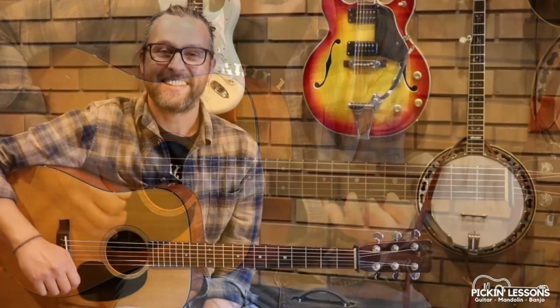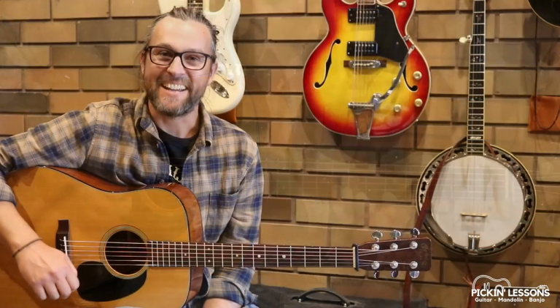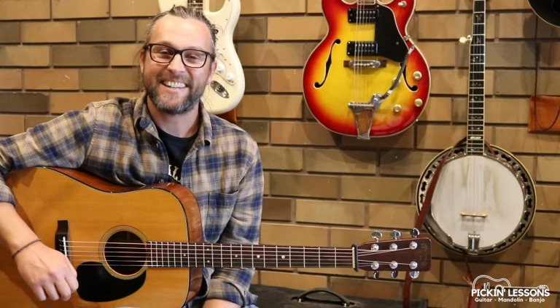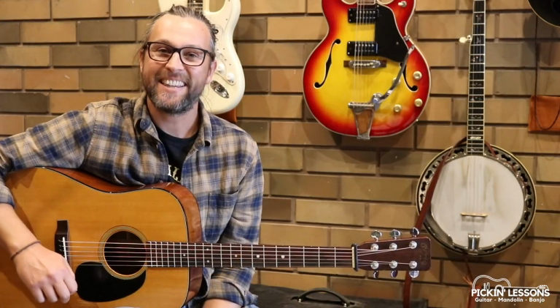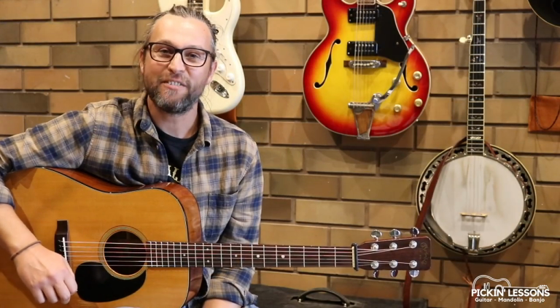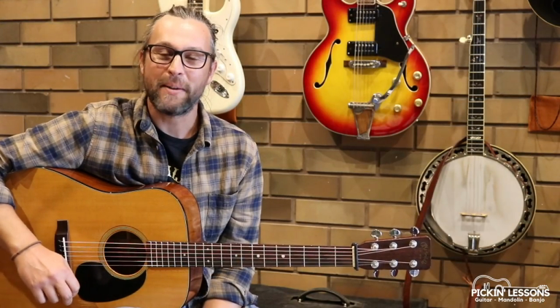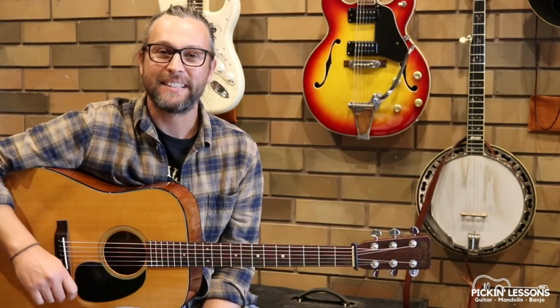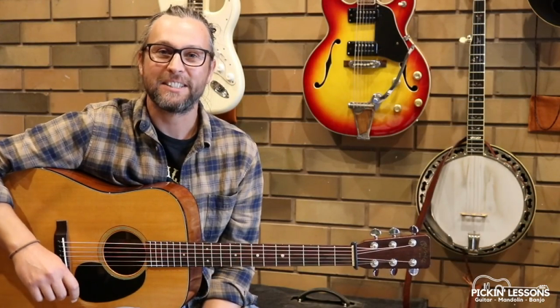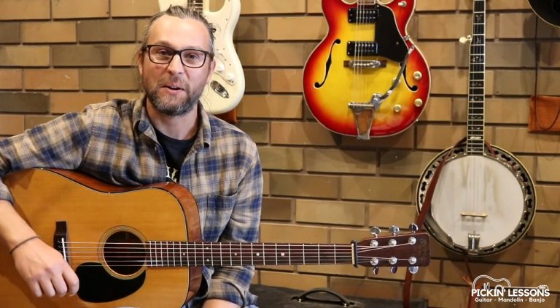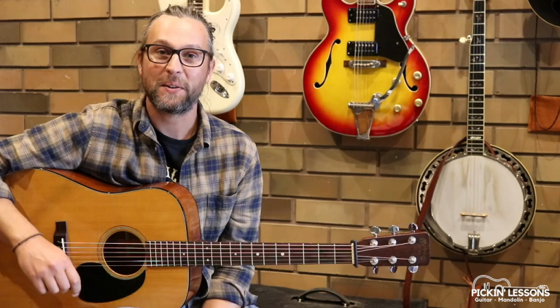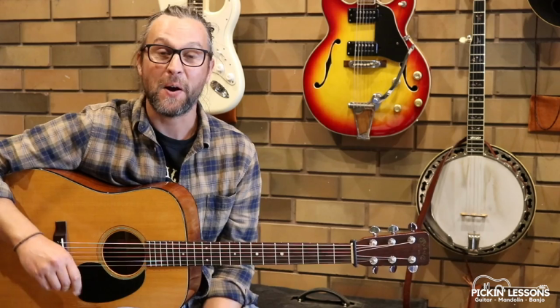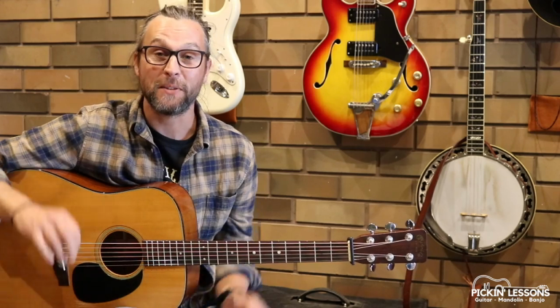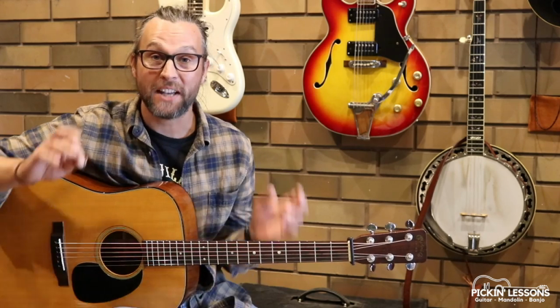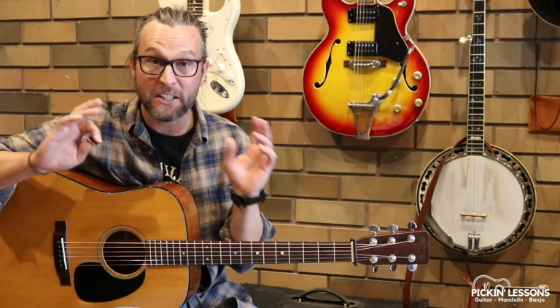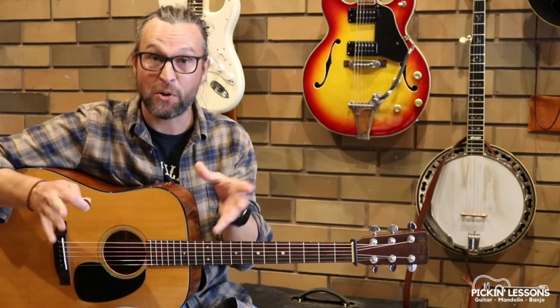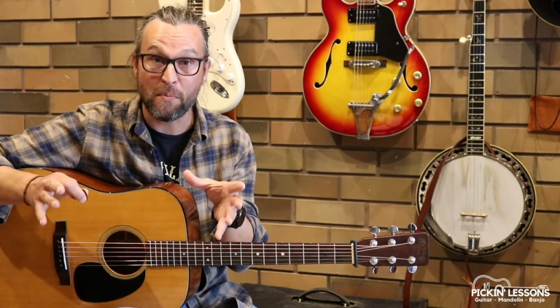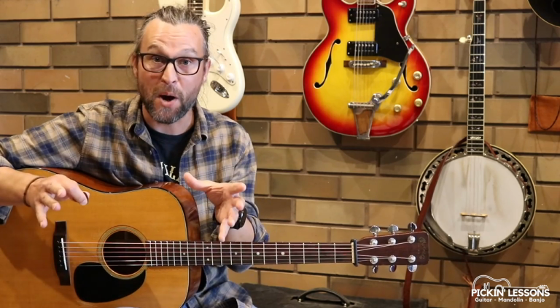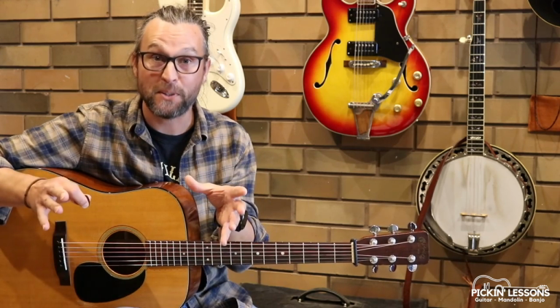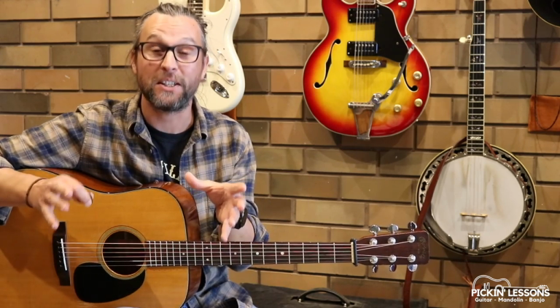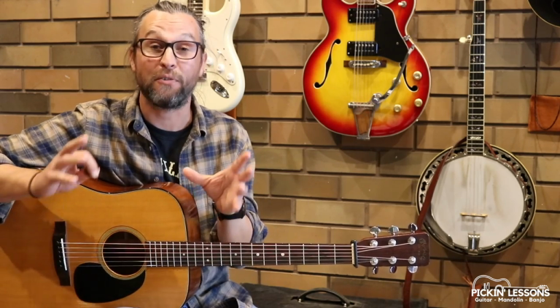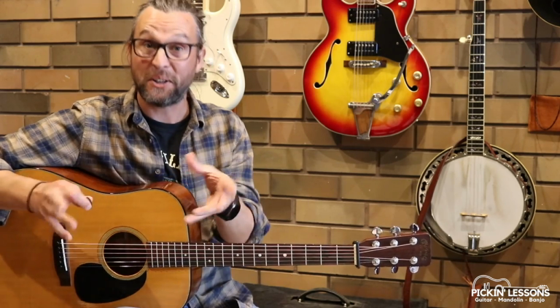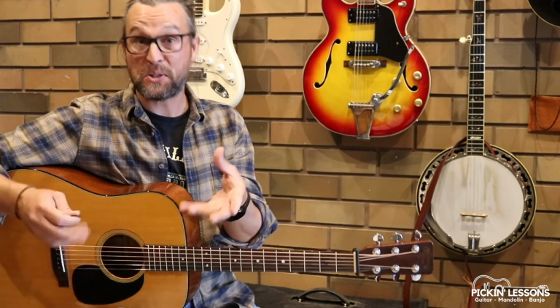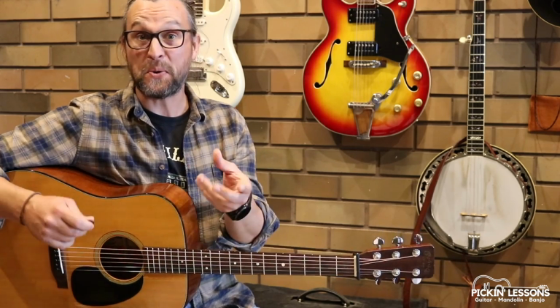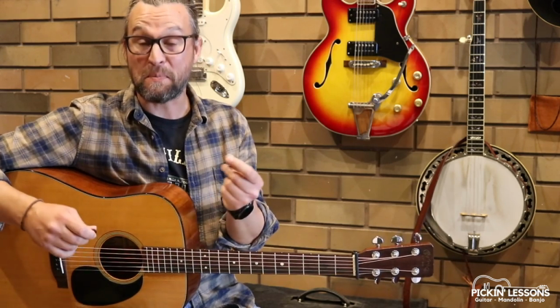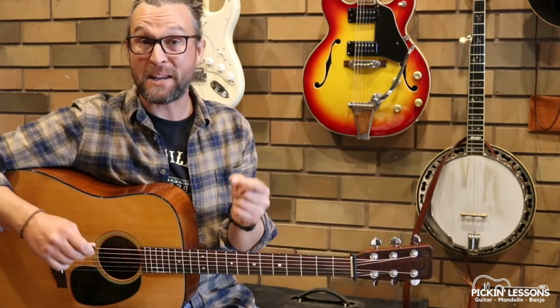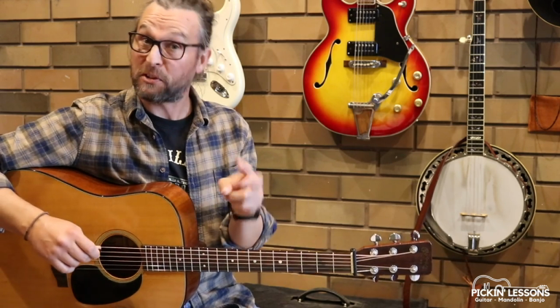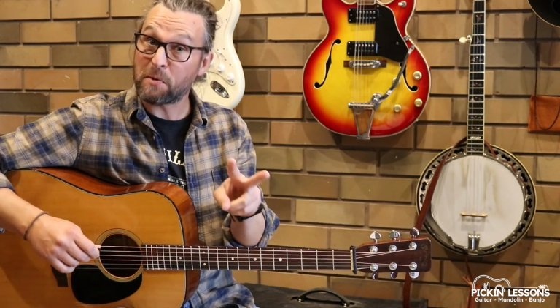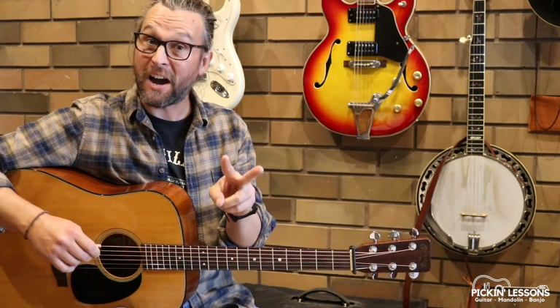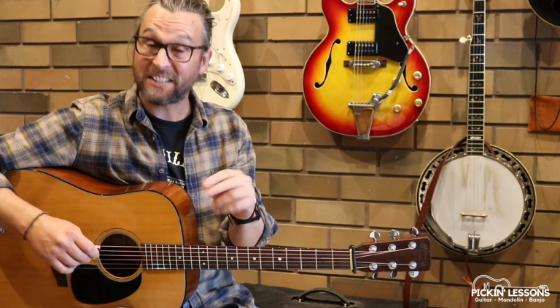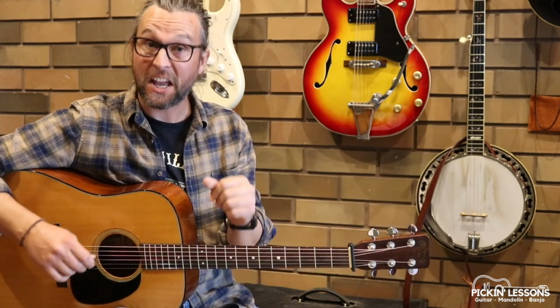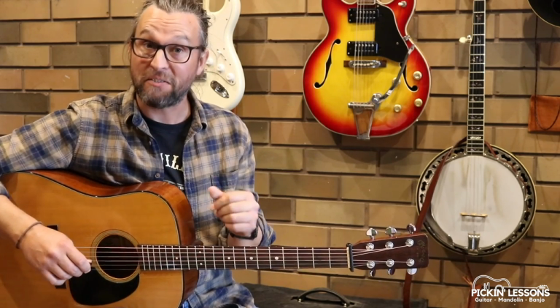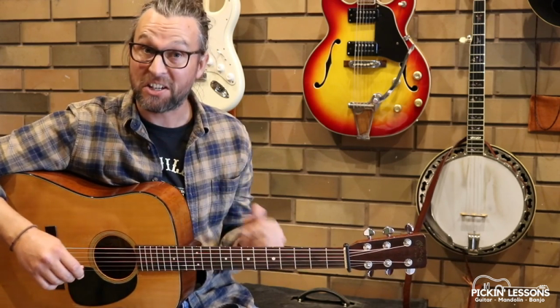G'day, it's Heath here from PickandLessons.com. Today we're looking at the sailor's hornpipe. This is such a fun tune to pick — two parts, key of G.